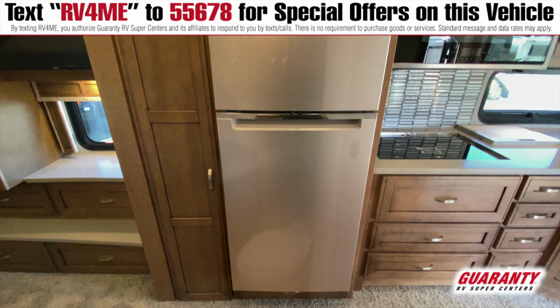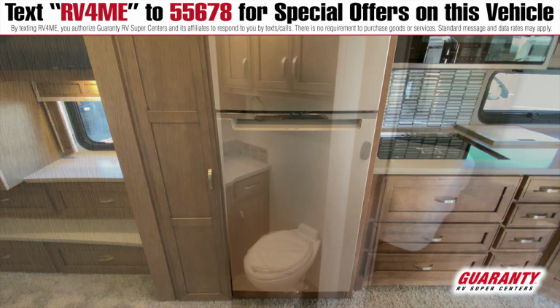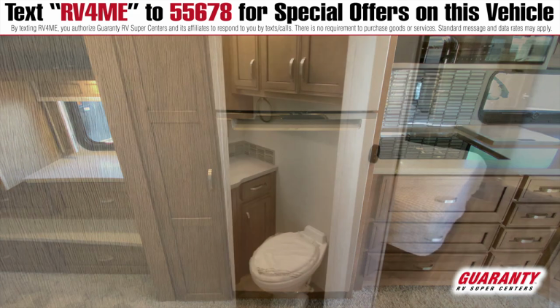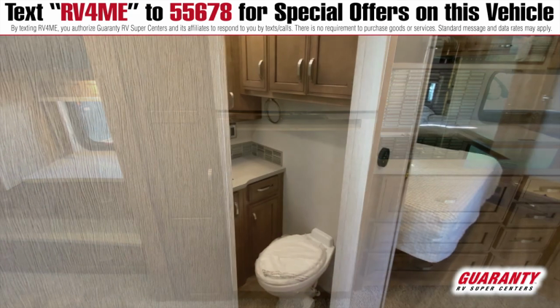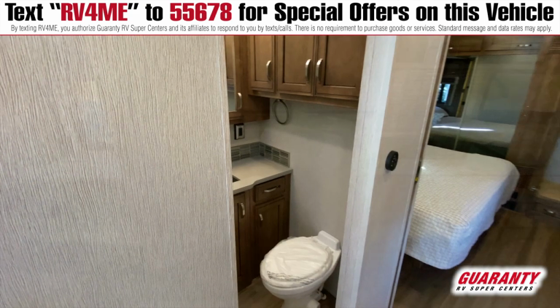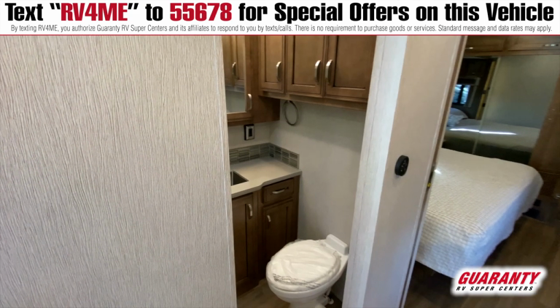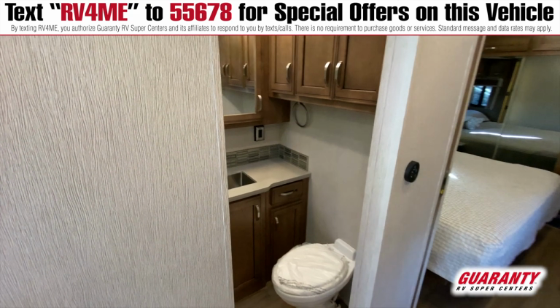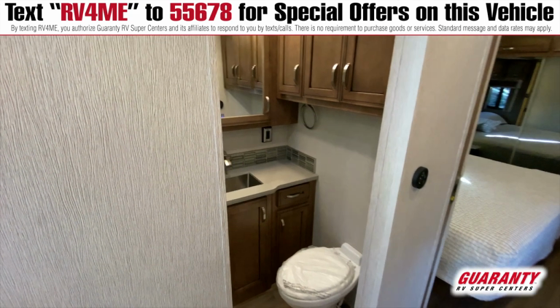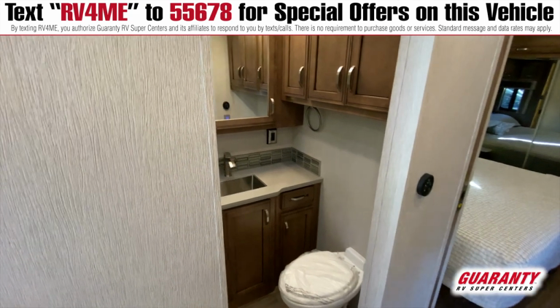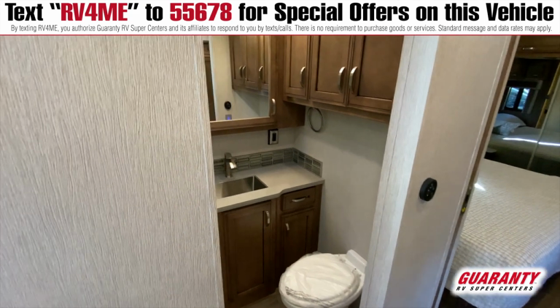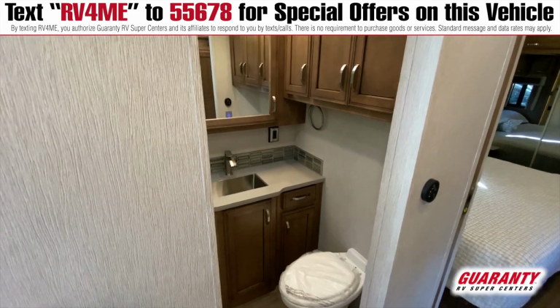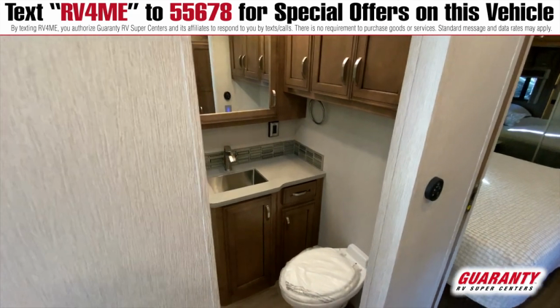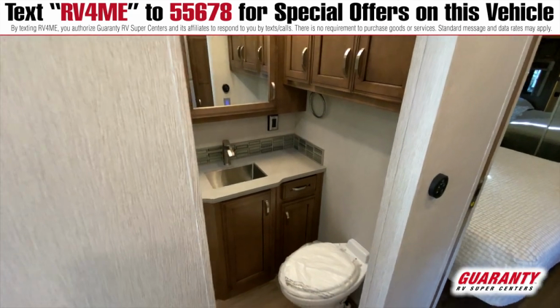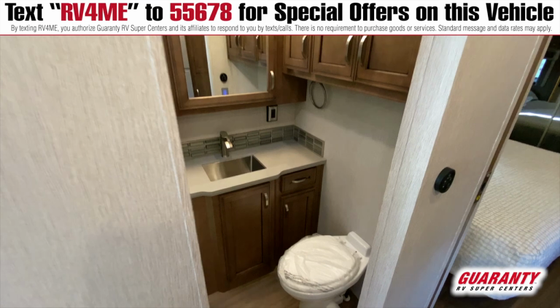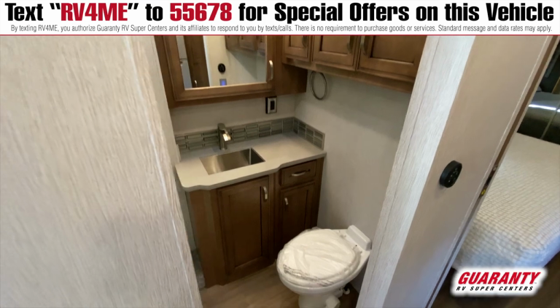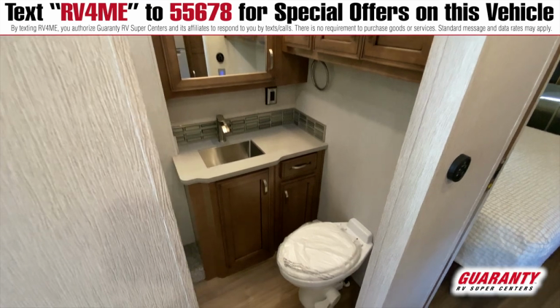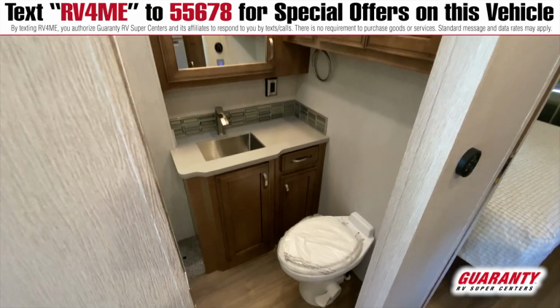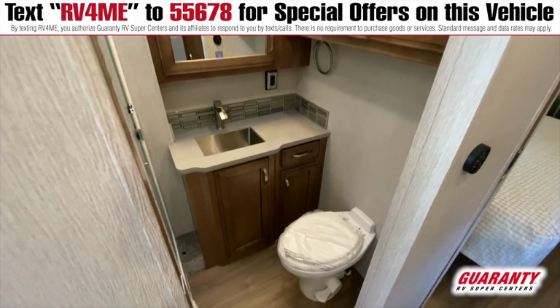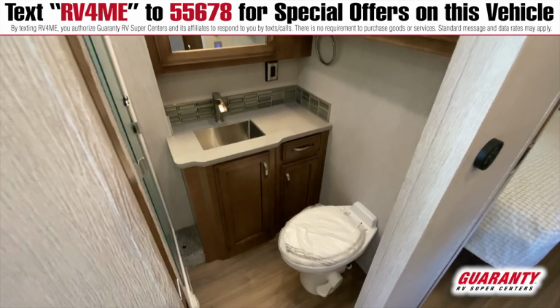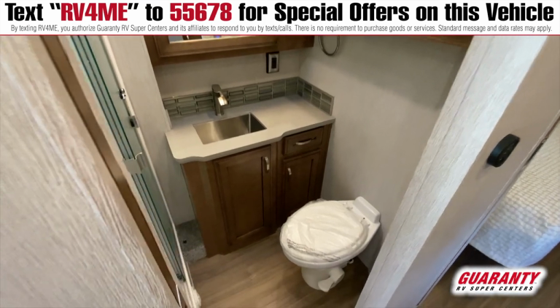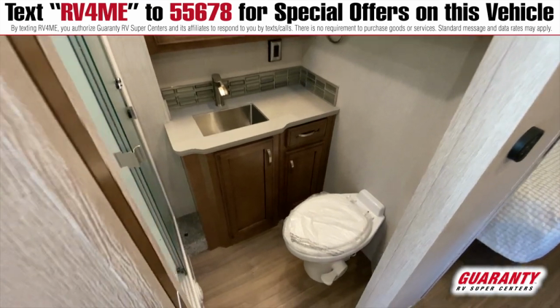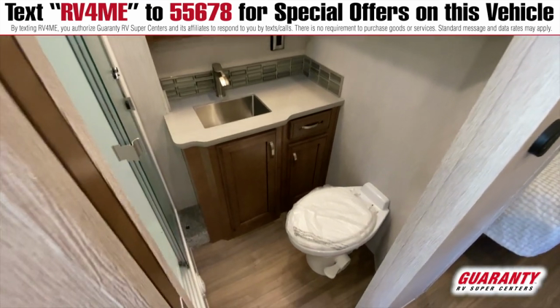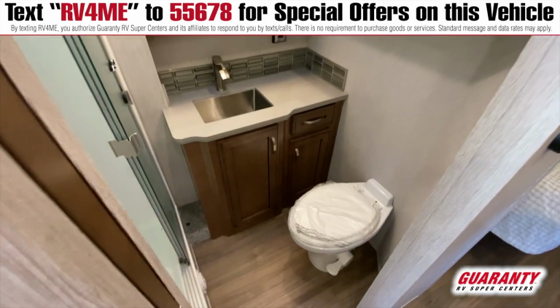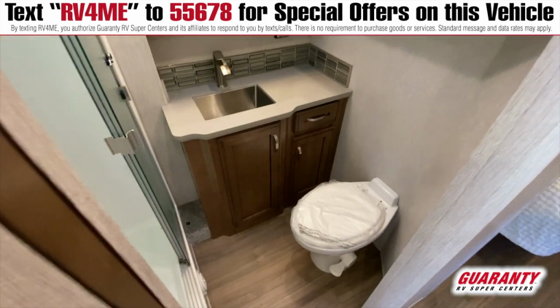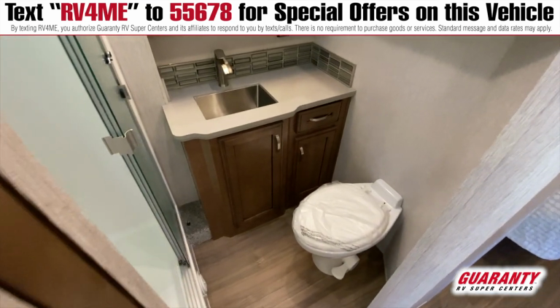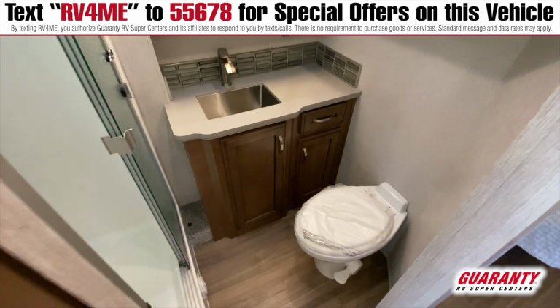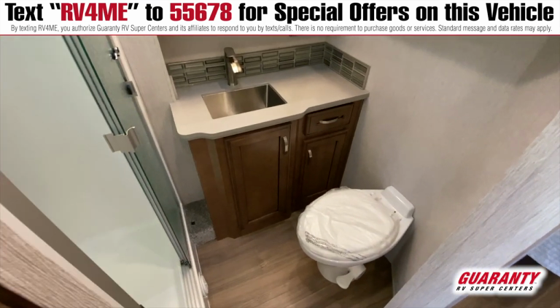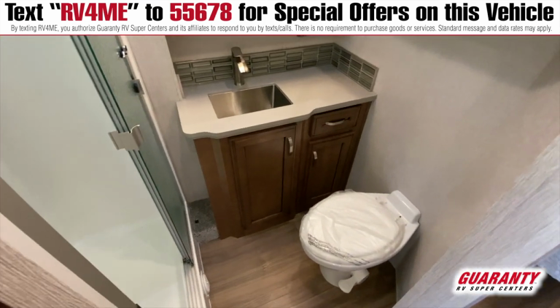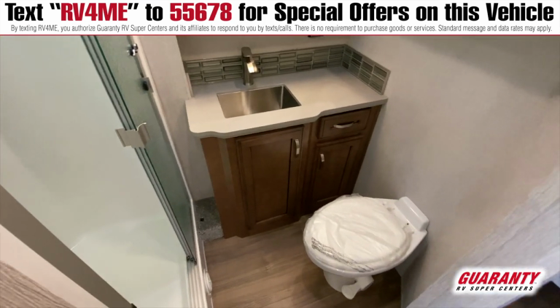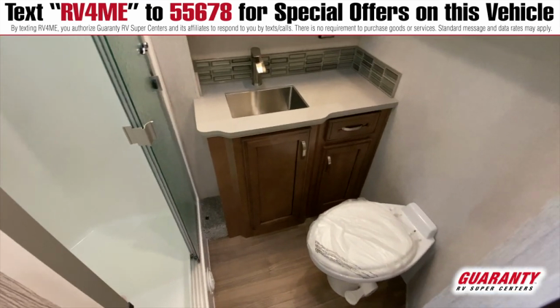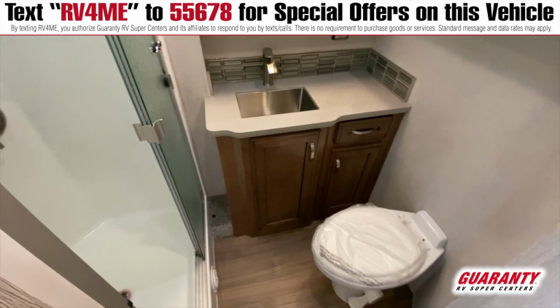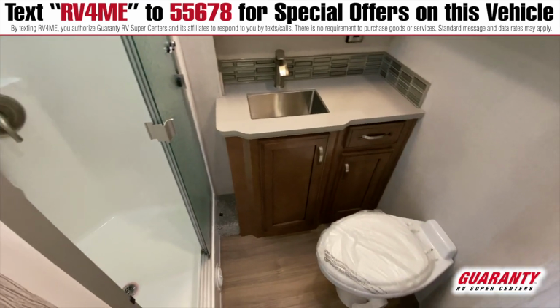This bathroom is a full-size residential shower, porcelain toilet, full-size sink, medicine cabinets, and below storage as well.